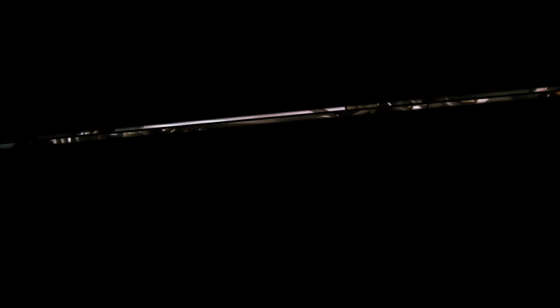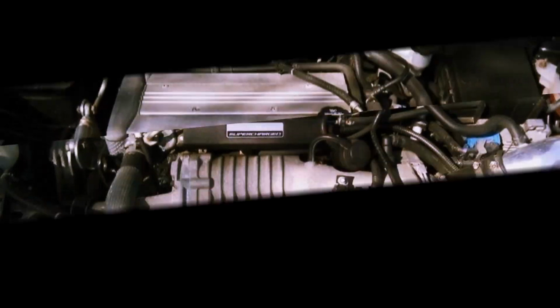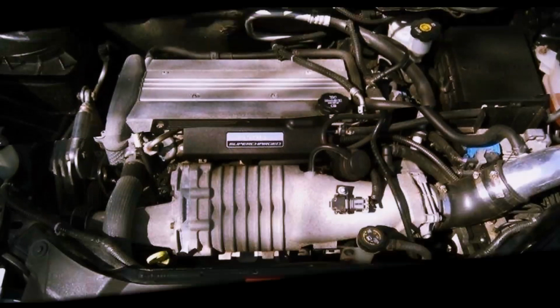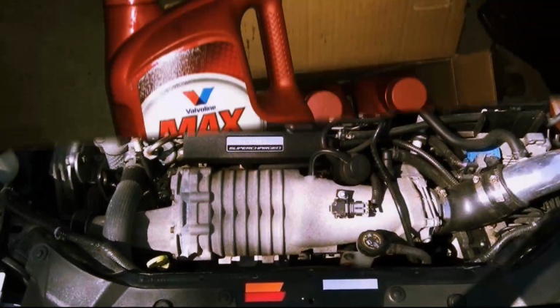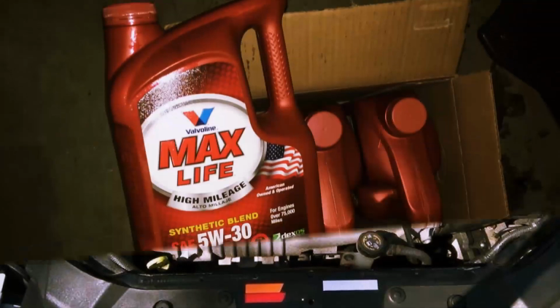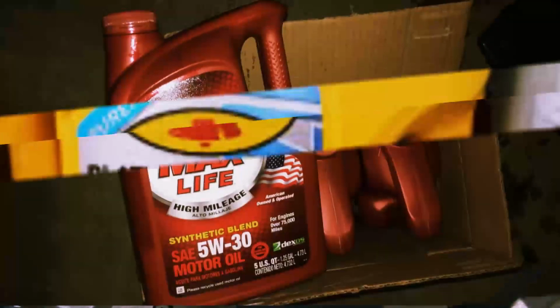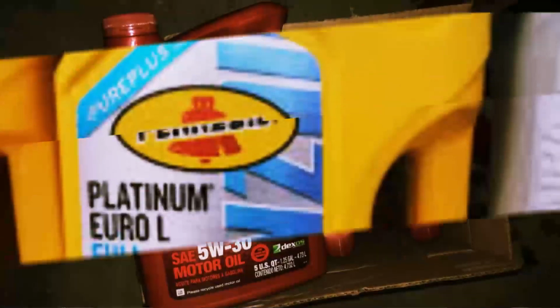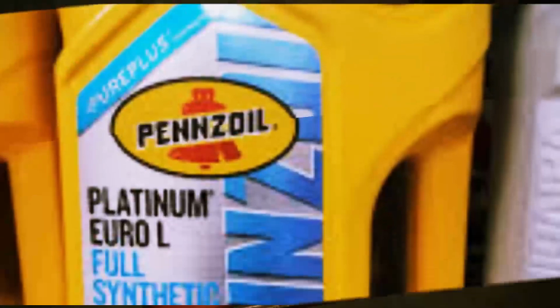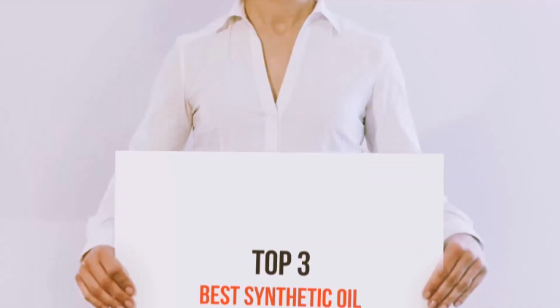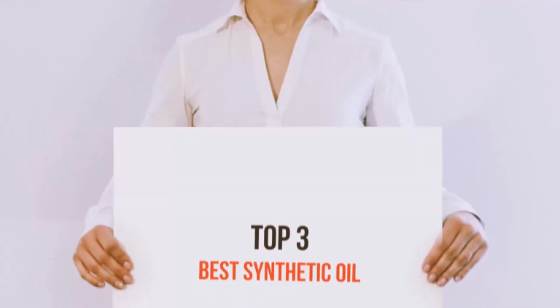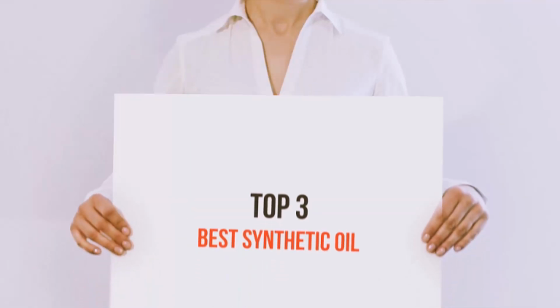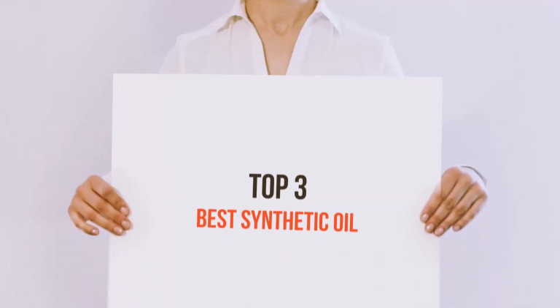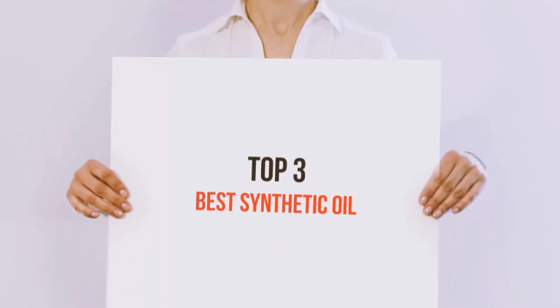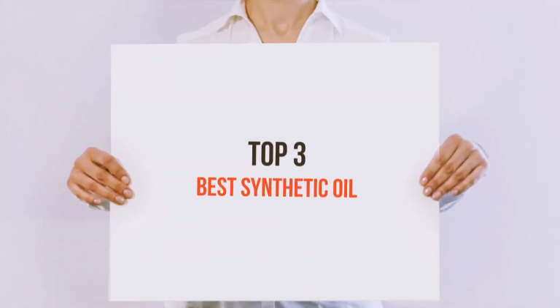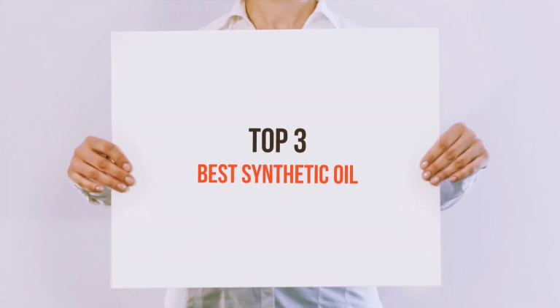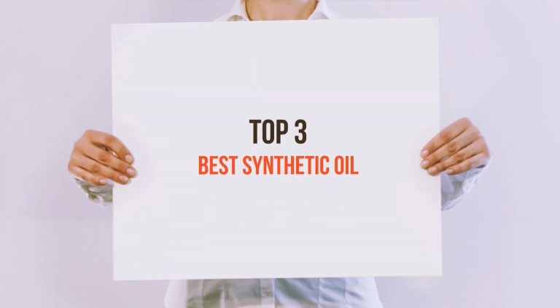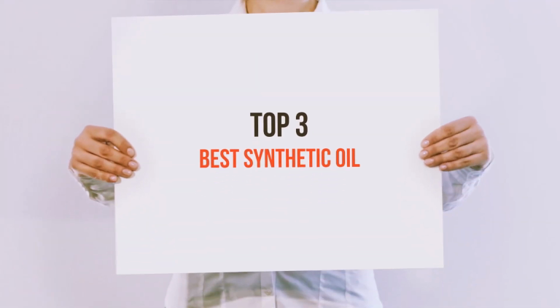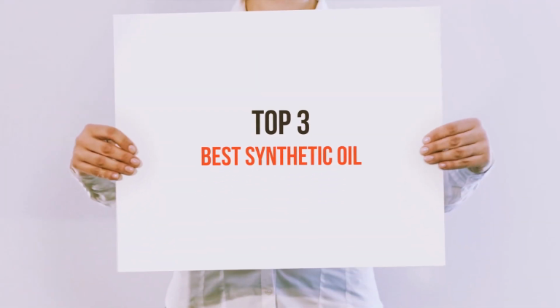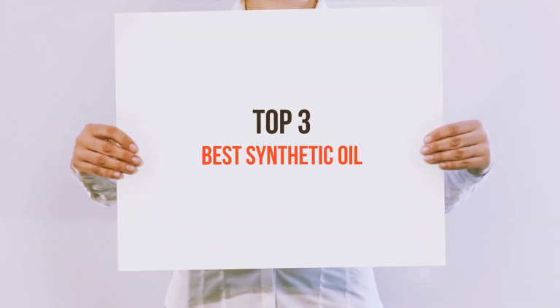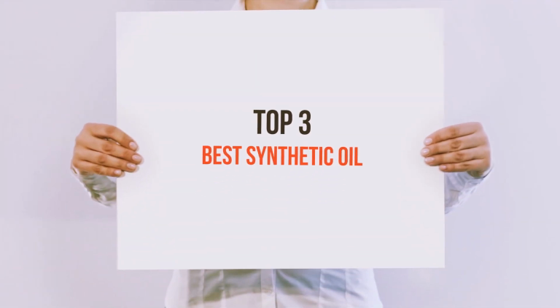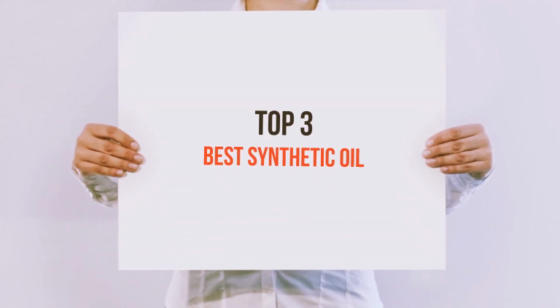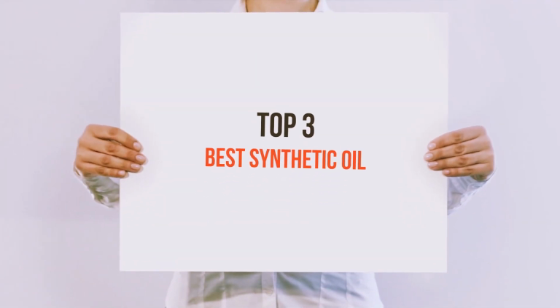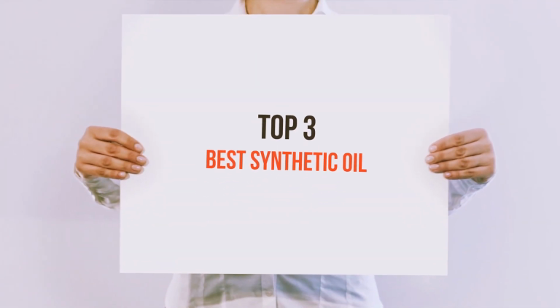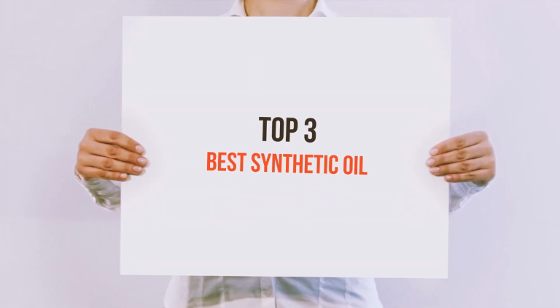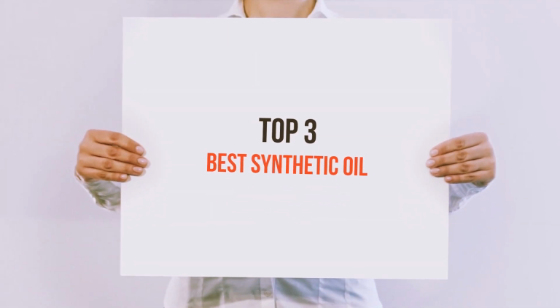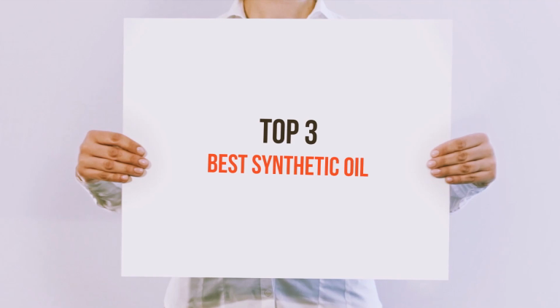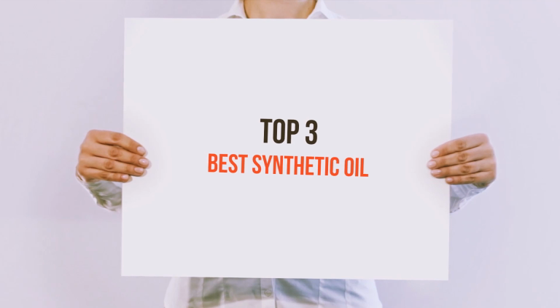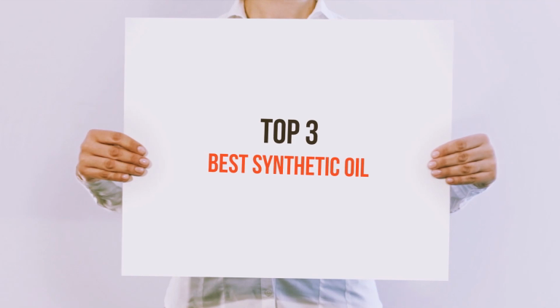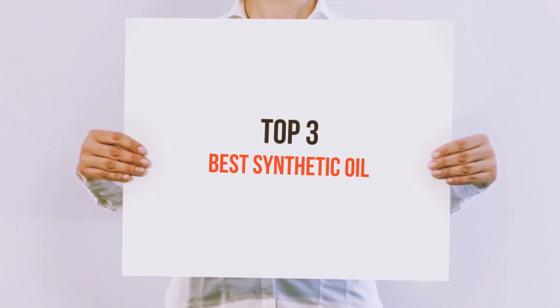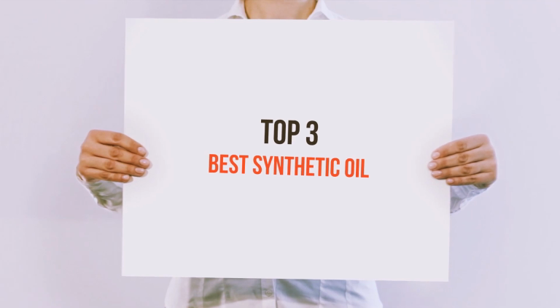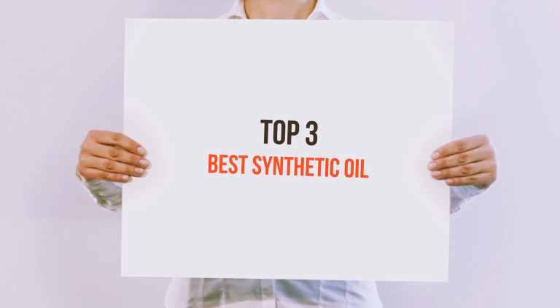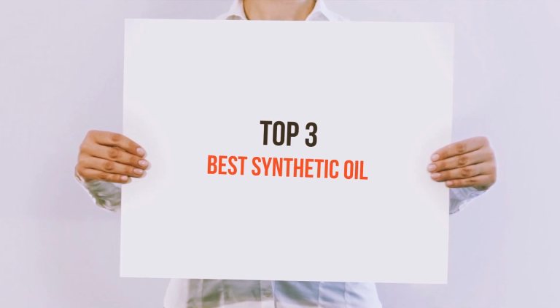Hello guys, welcome back to my channel. Today I'm gonna talk about the top 3 best synthetic oils.